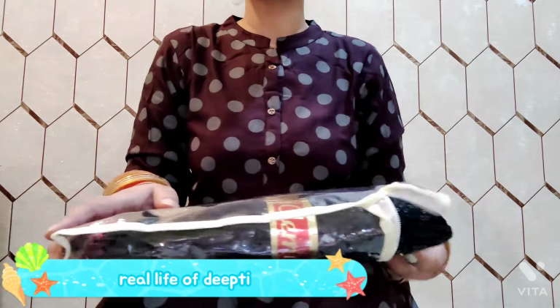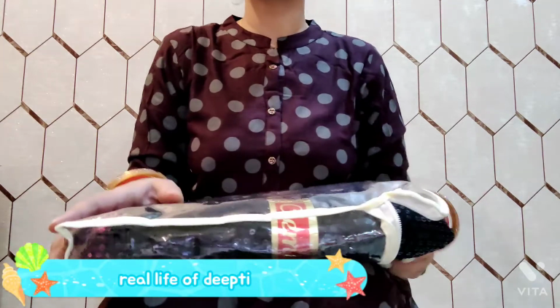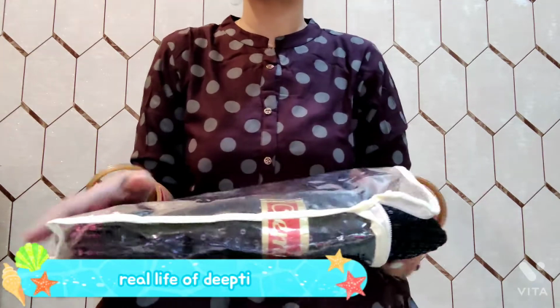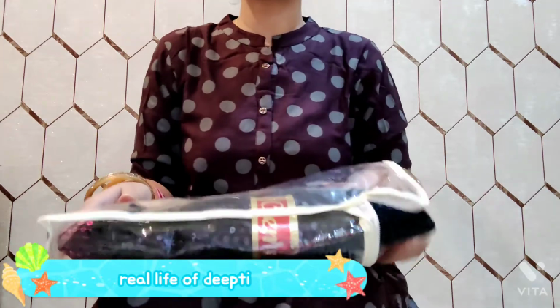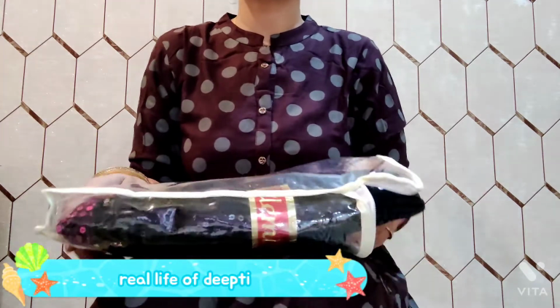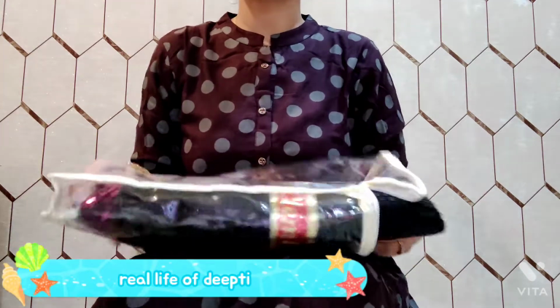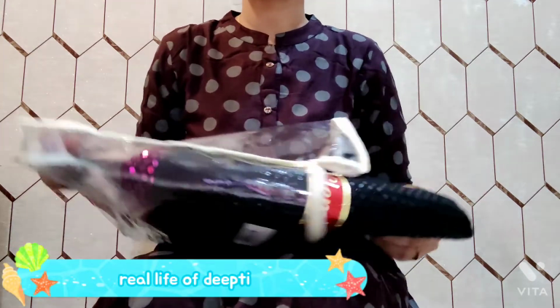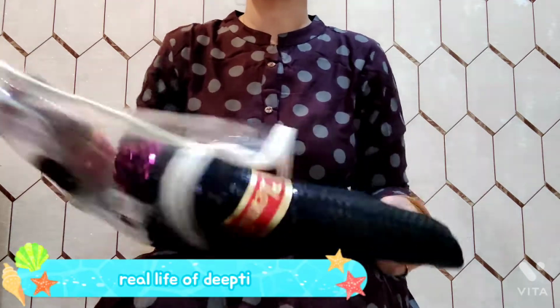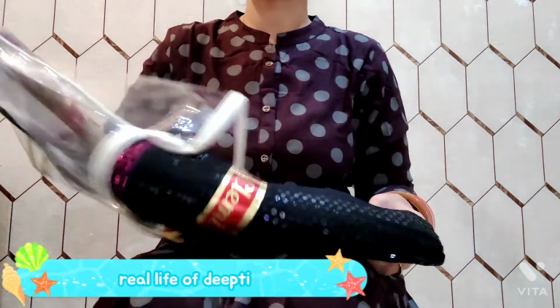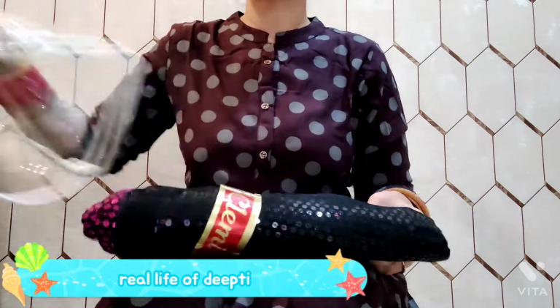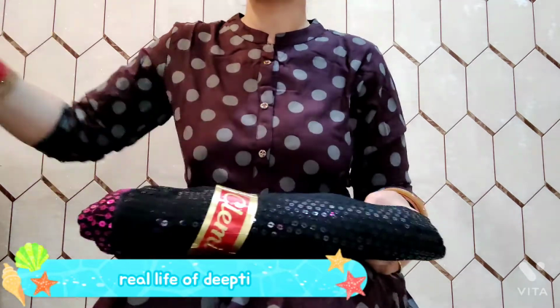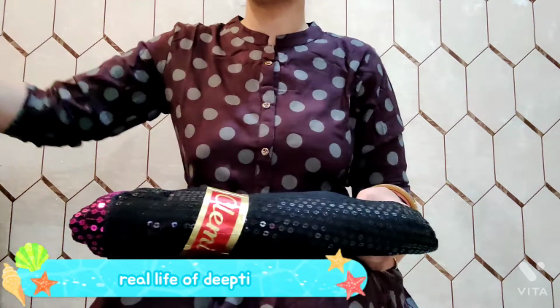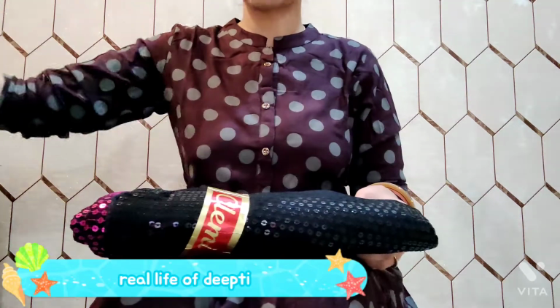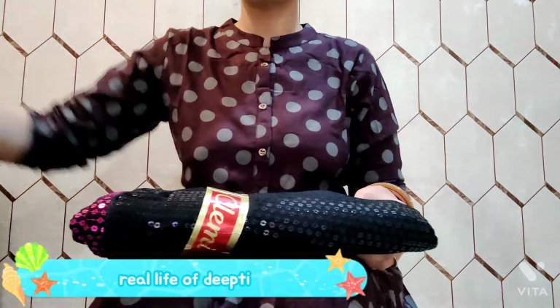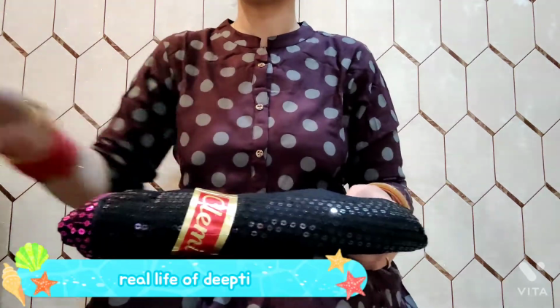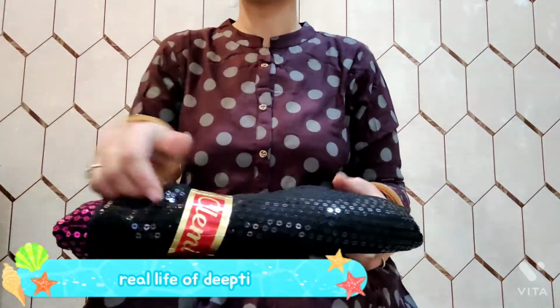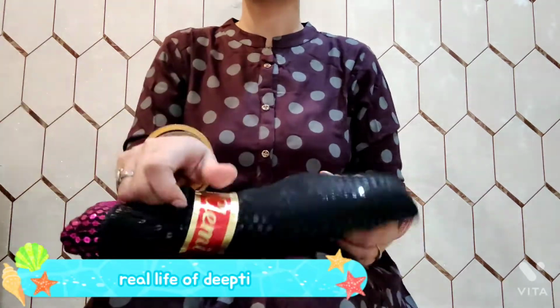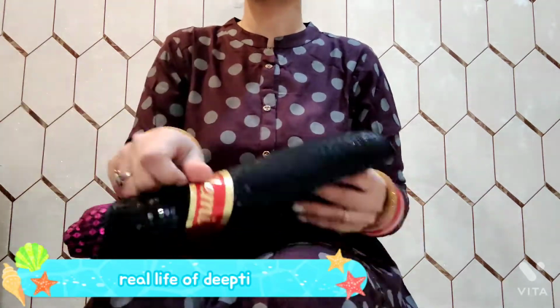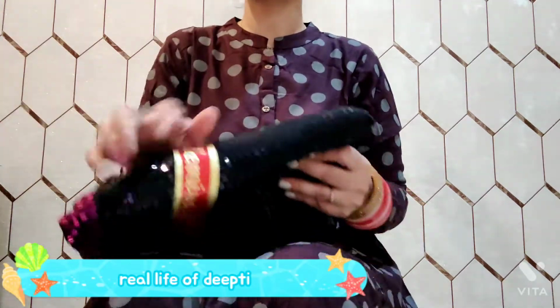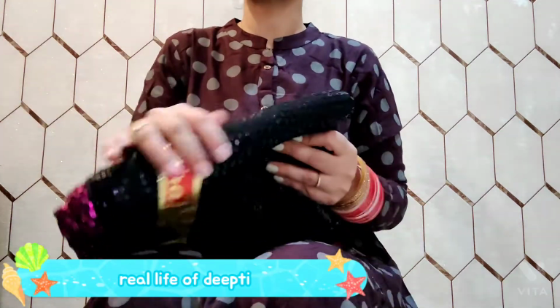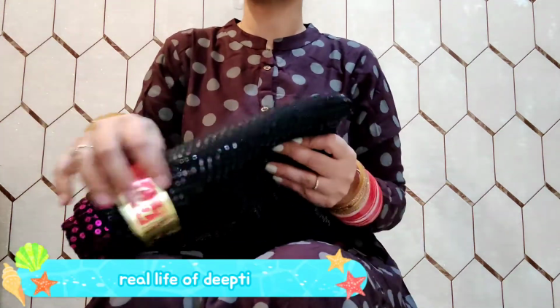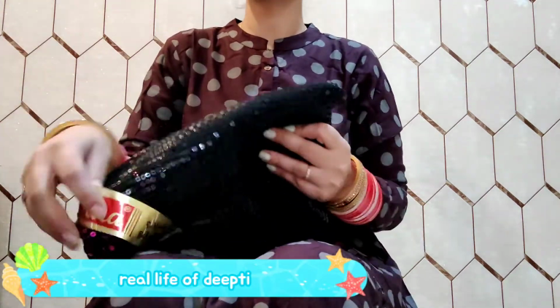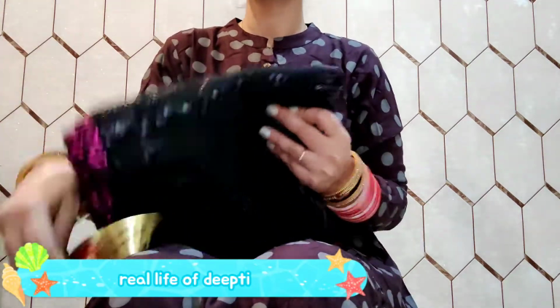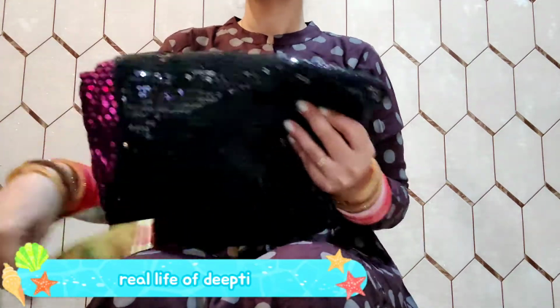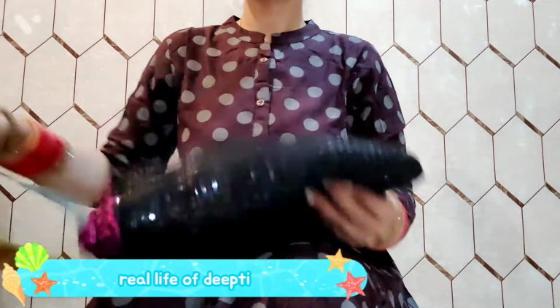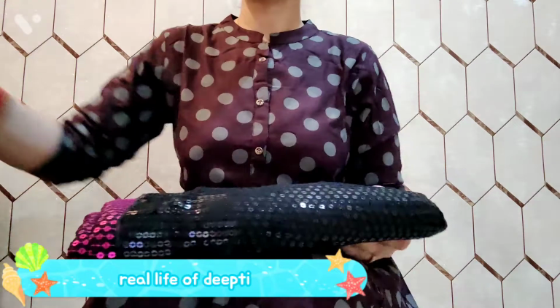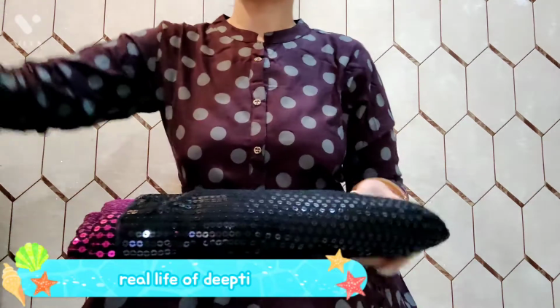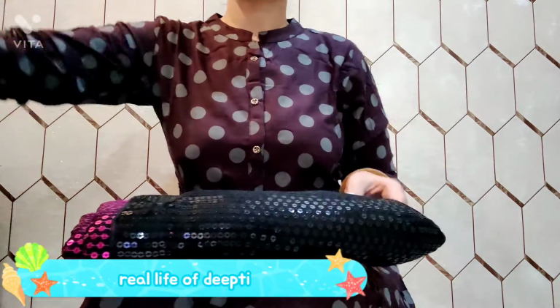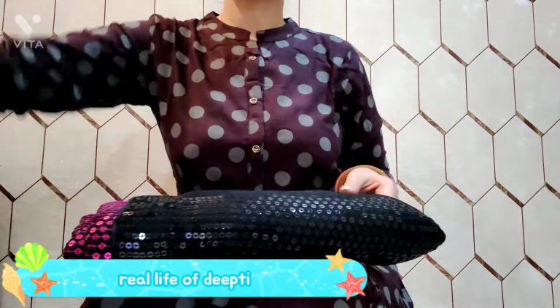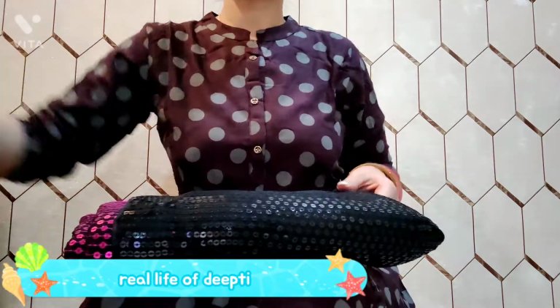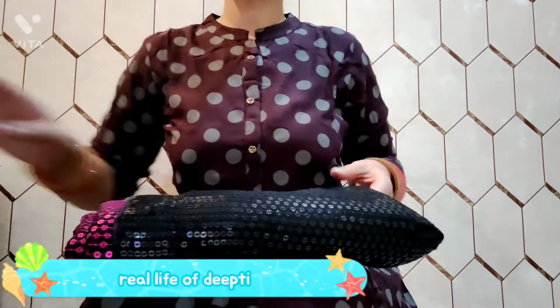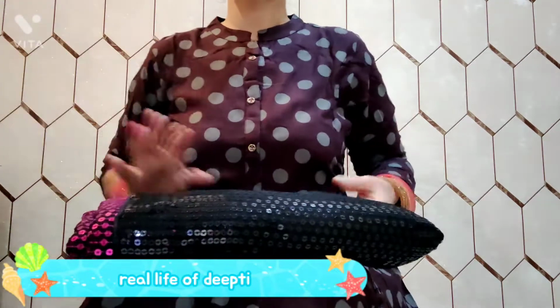This is how it has been received in the package. I have shown it from the bottom — there are two colors.